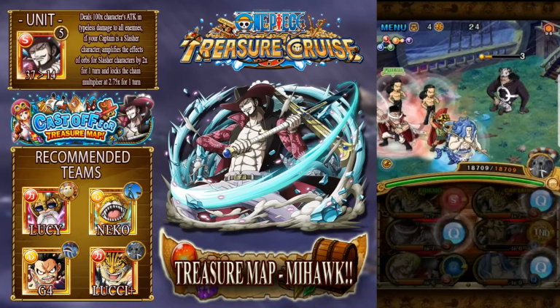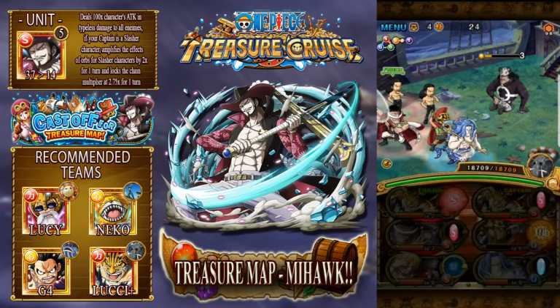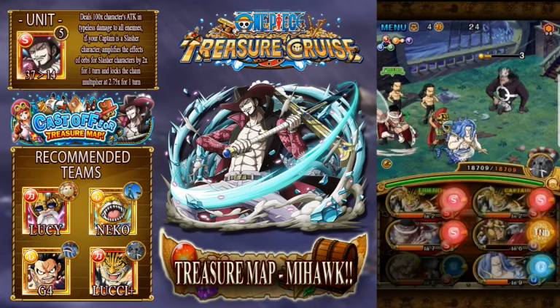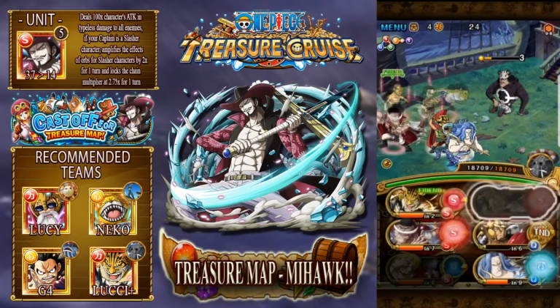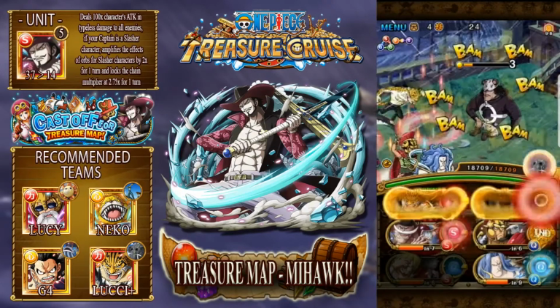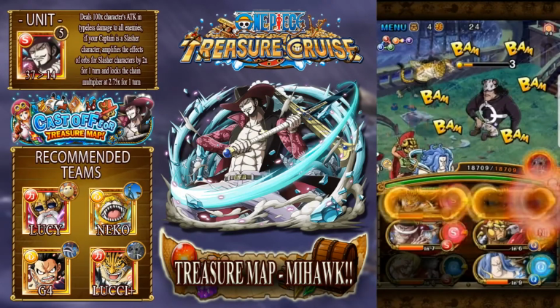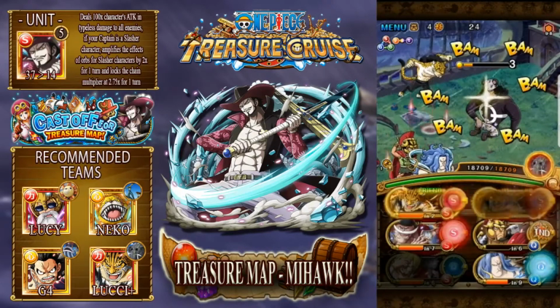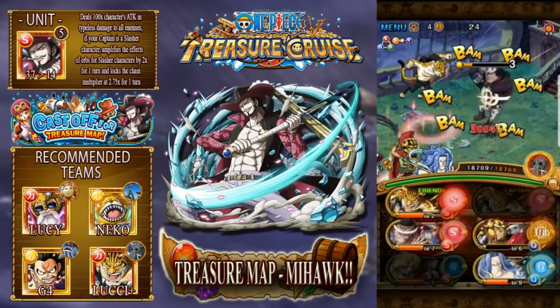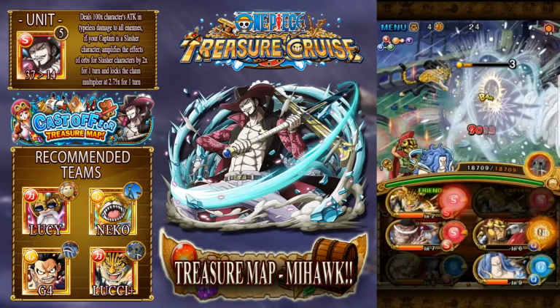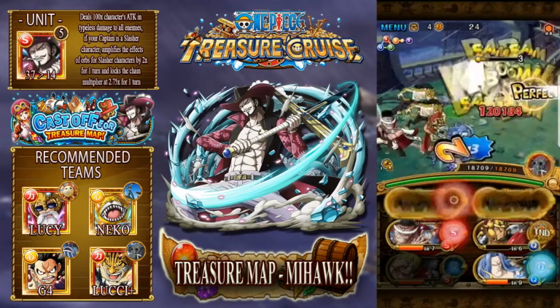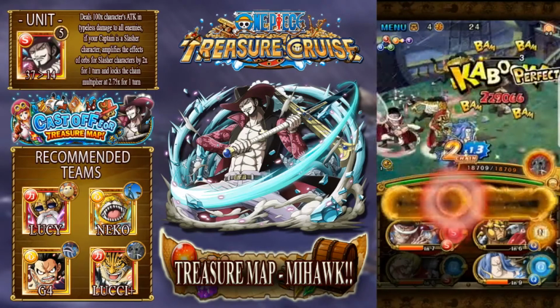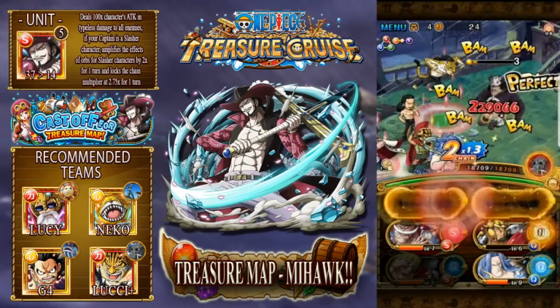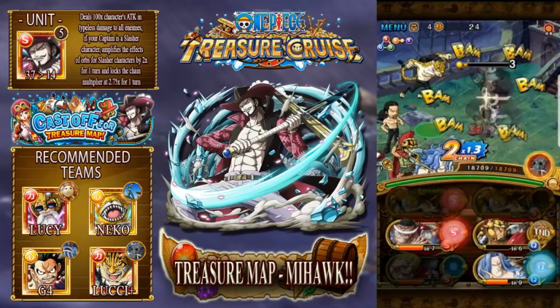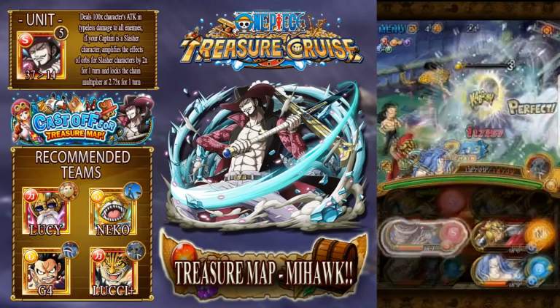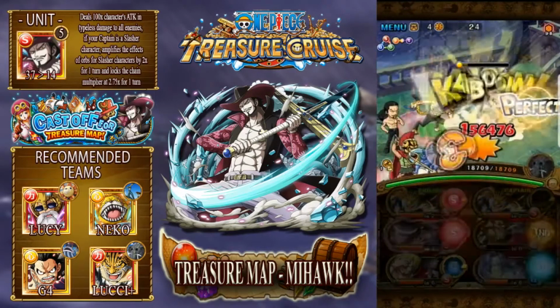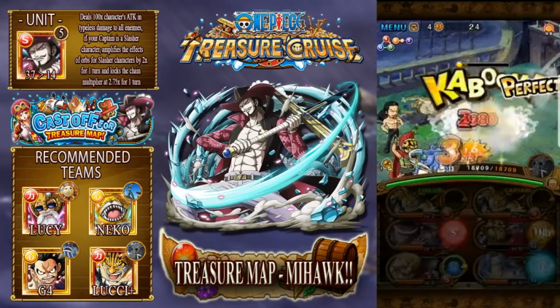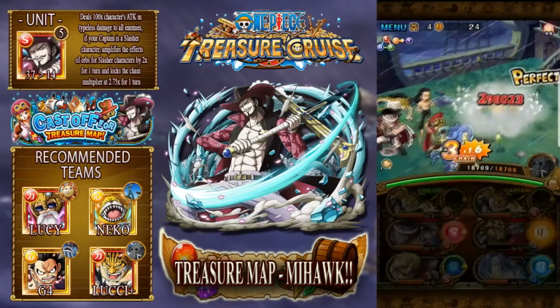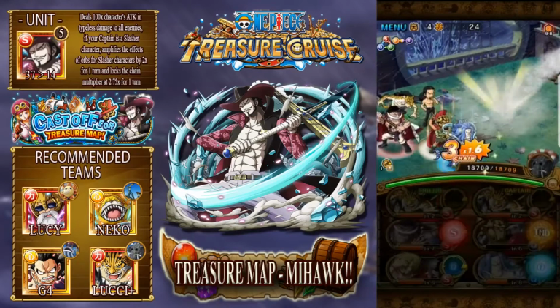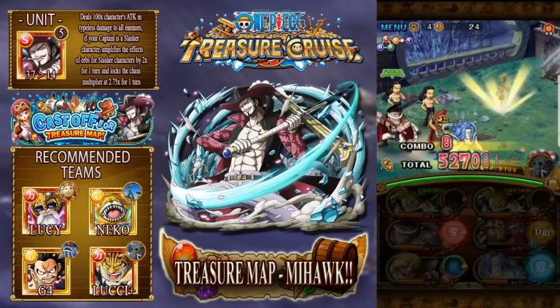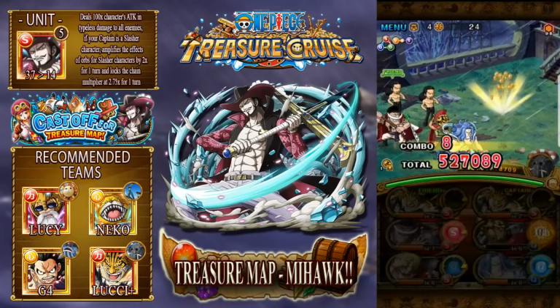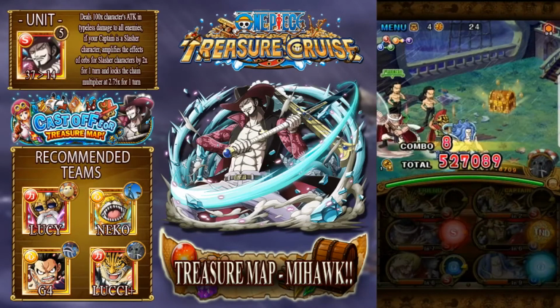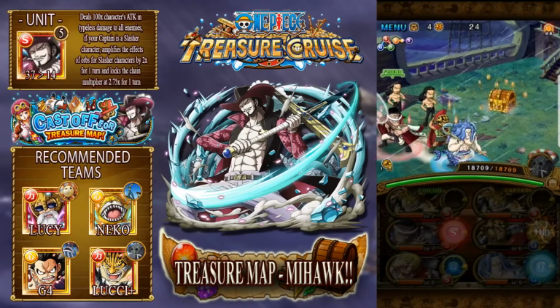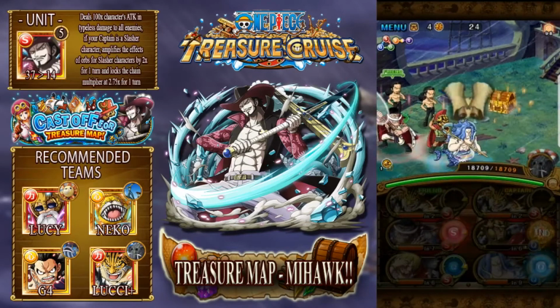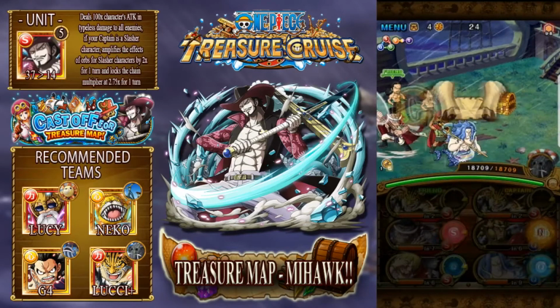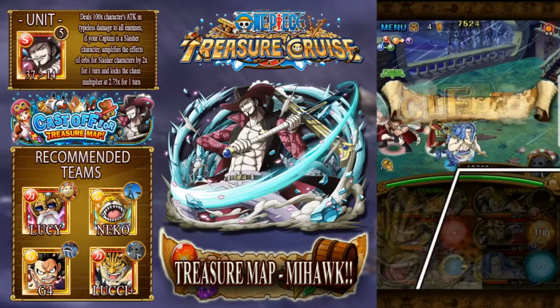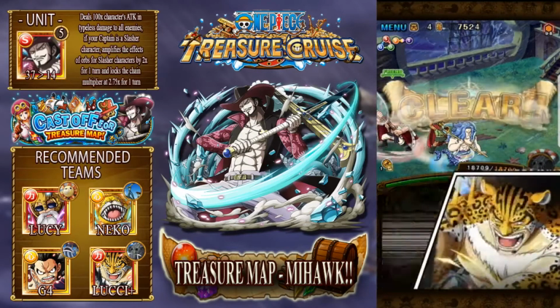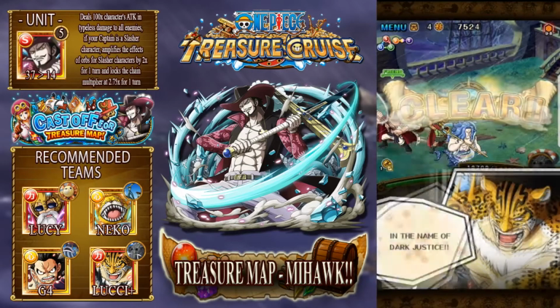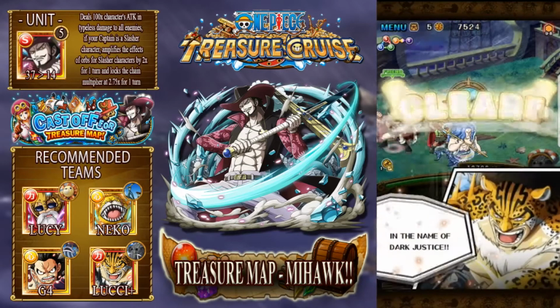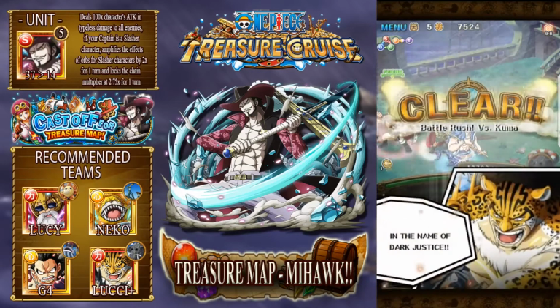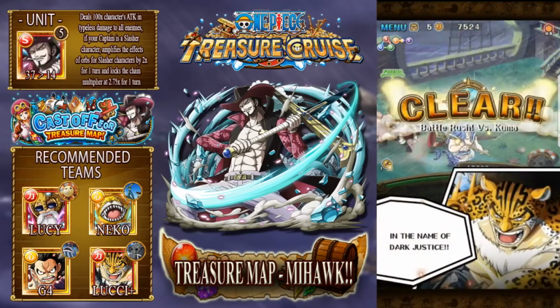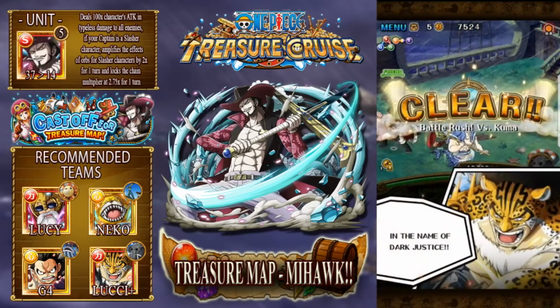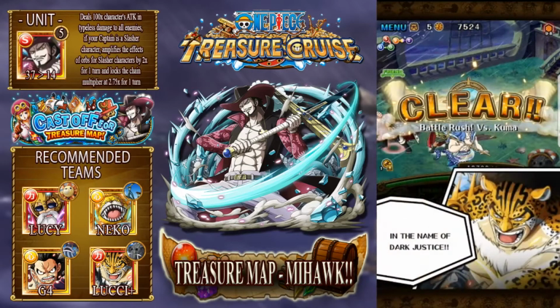And here we are. I just want to use an orb boost special - two attacks are taken down. All of them are on 20% health. Very easy.